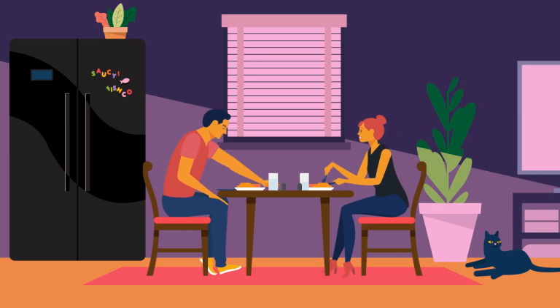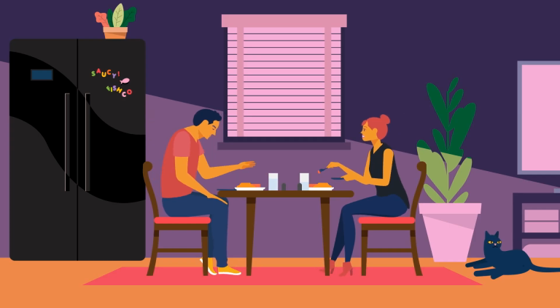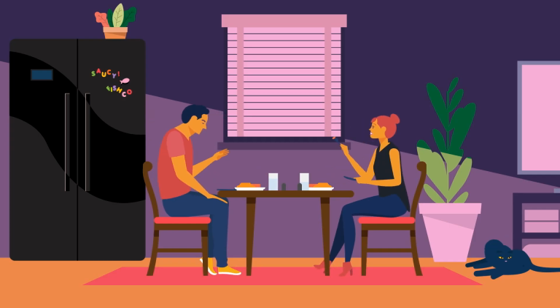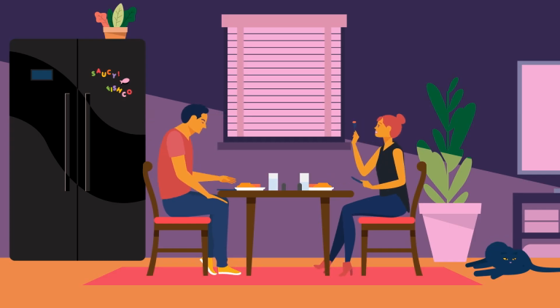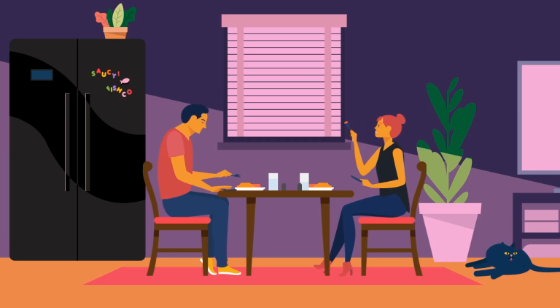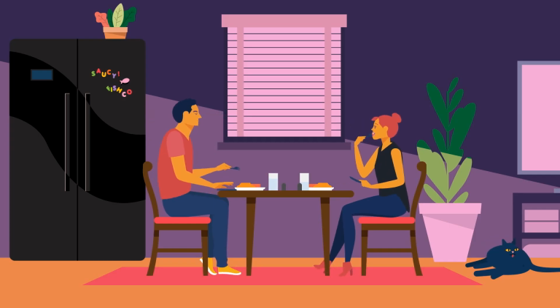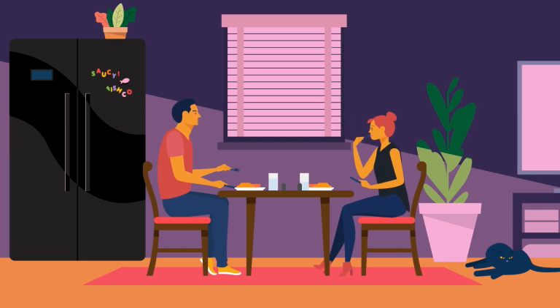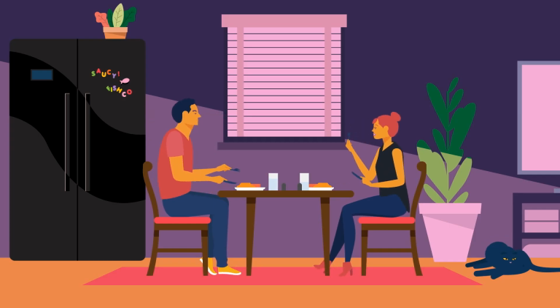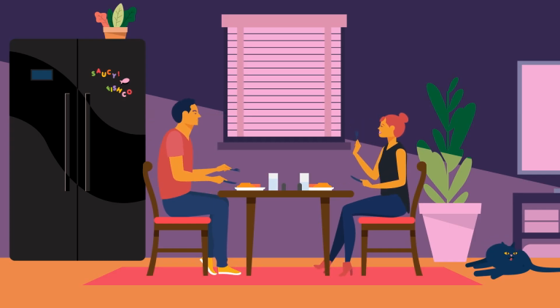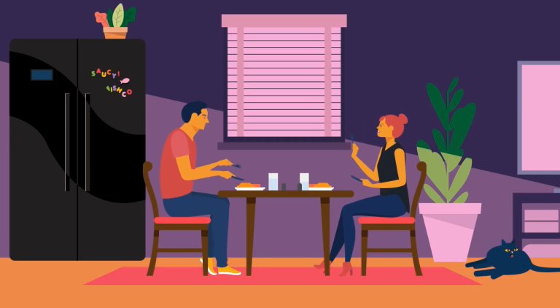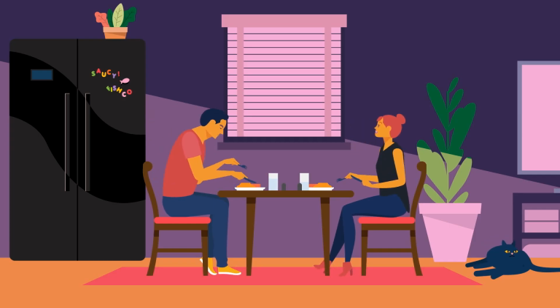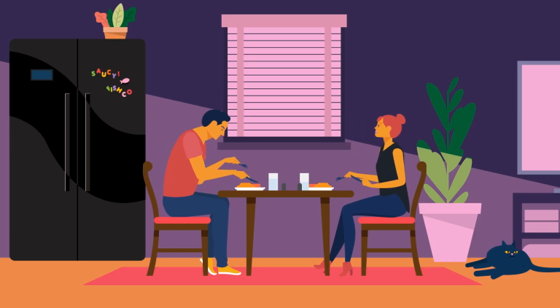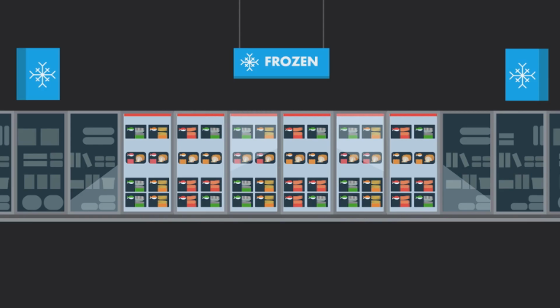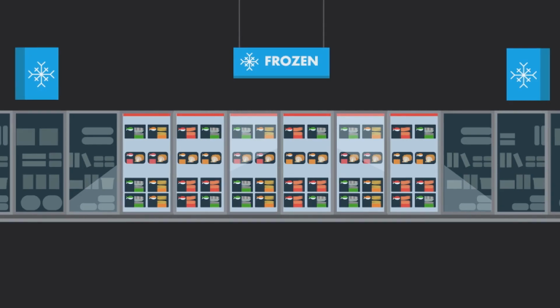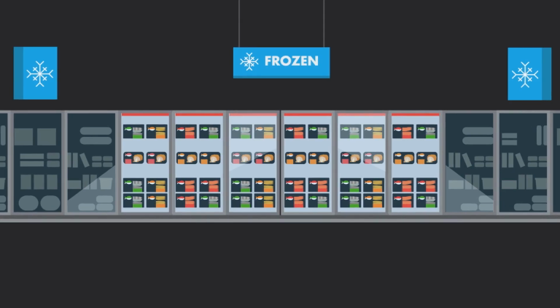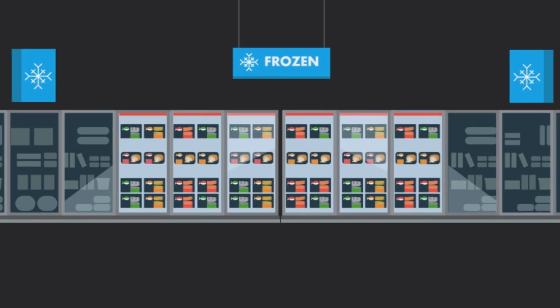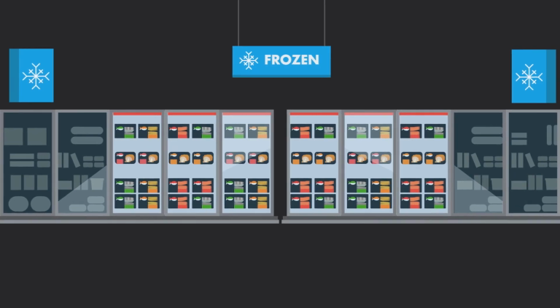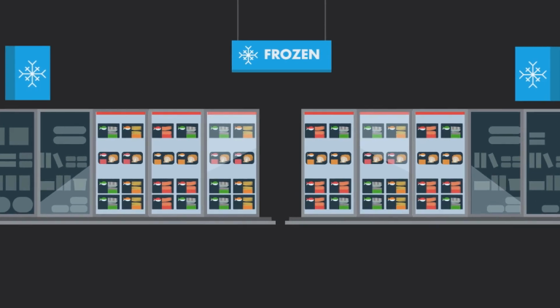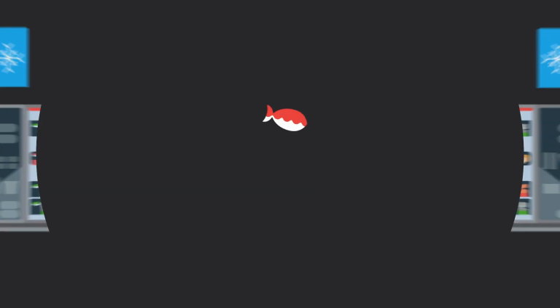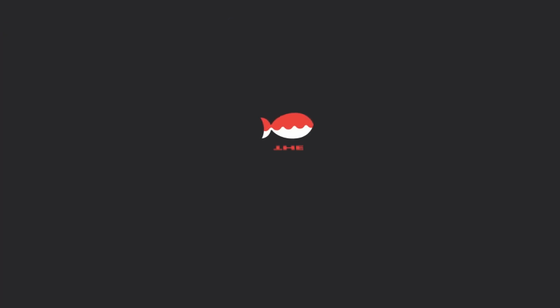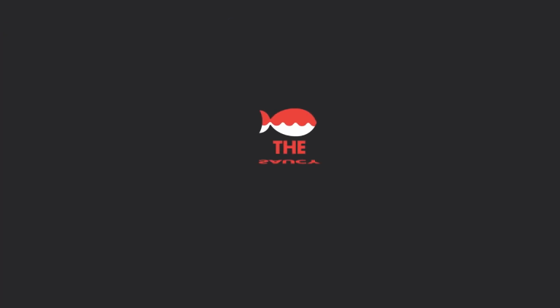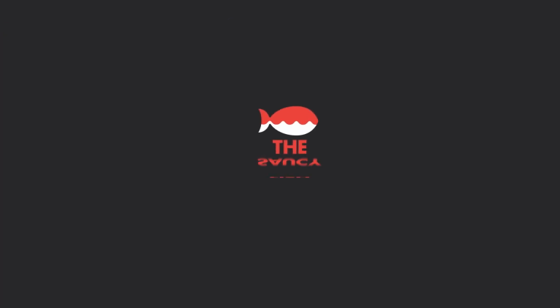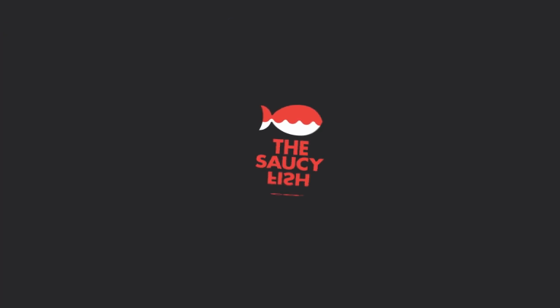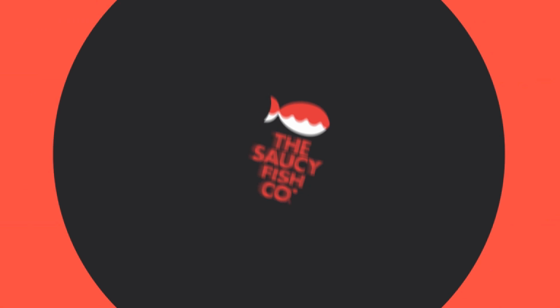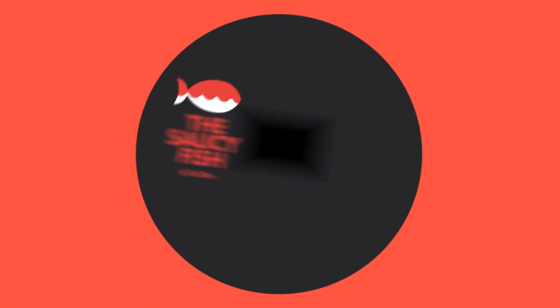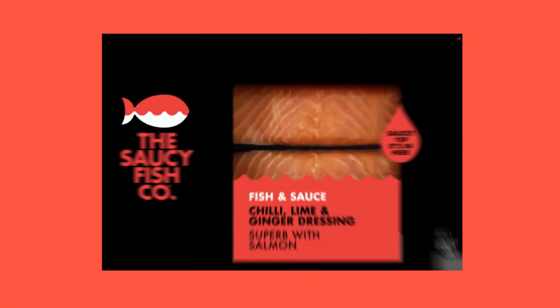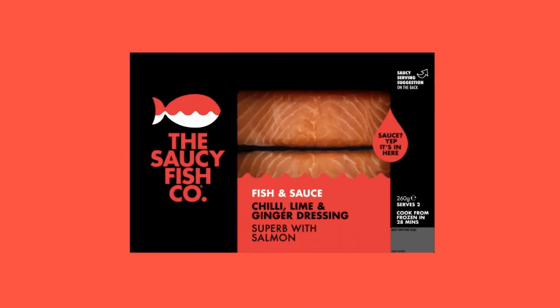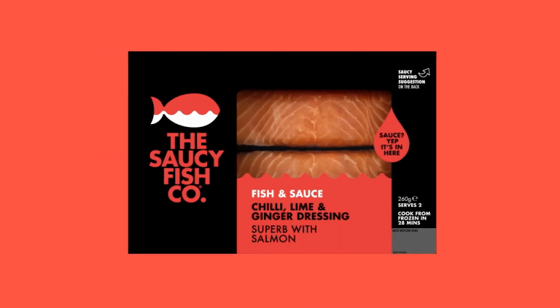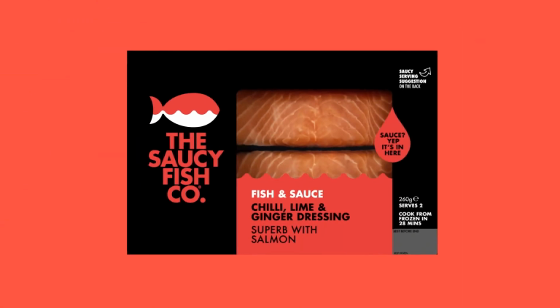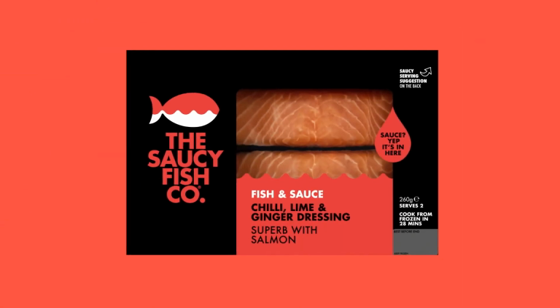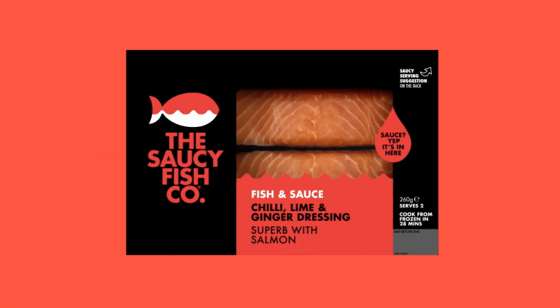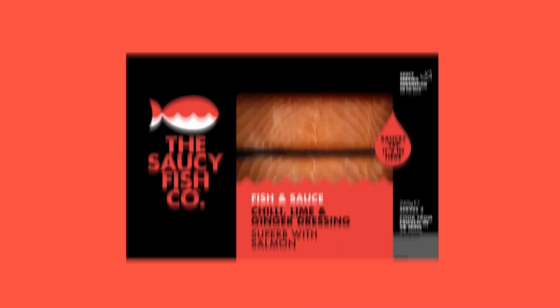We'll see you down your local Iceland food warehouse. Because frozen just got cooler.